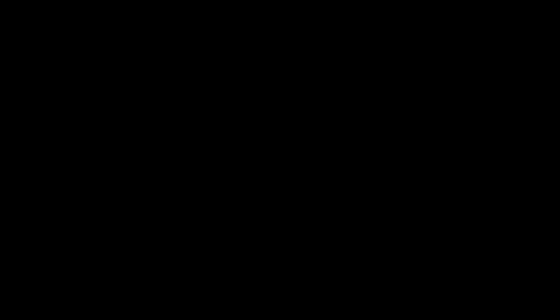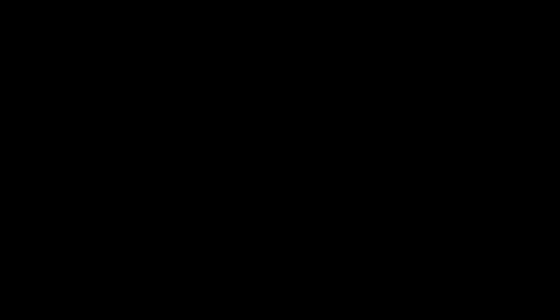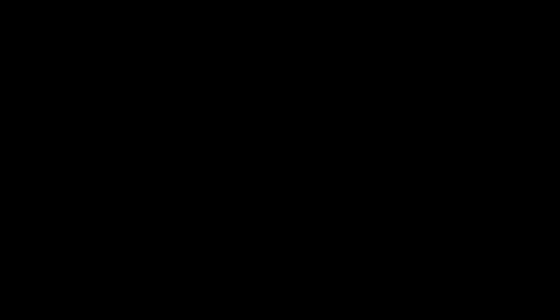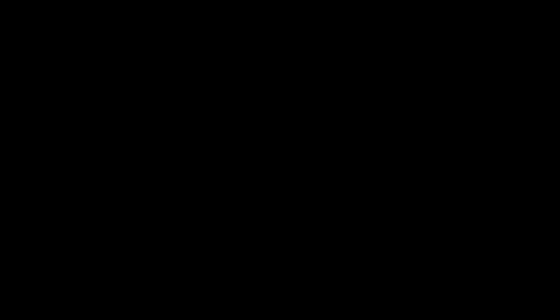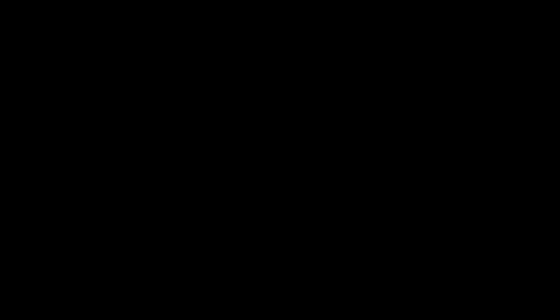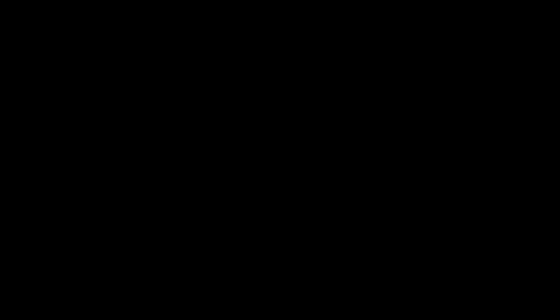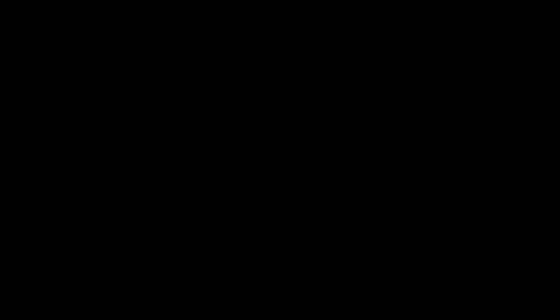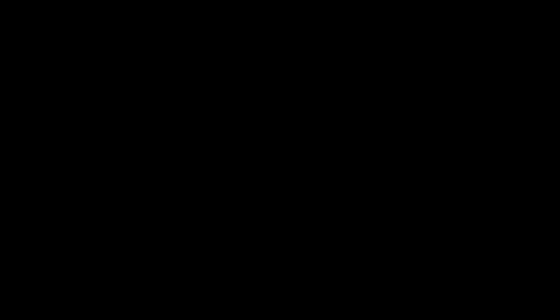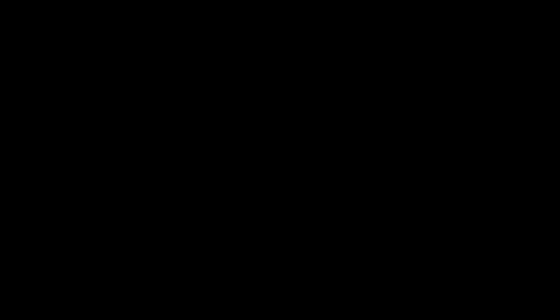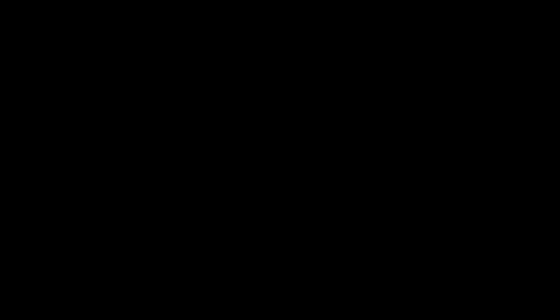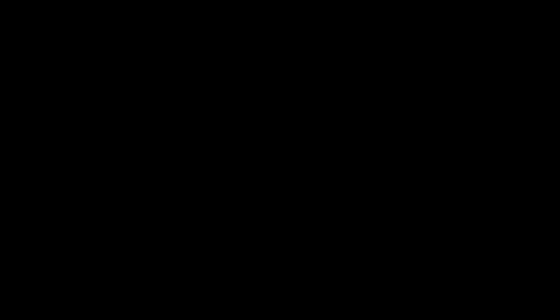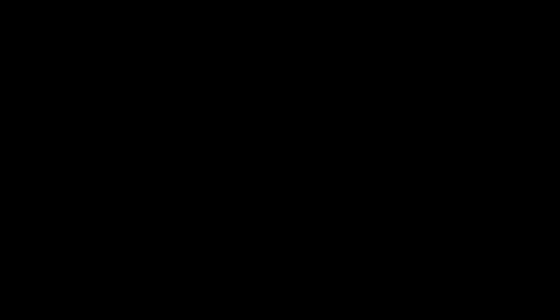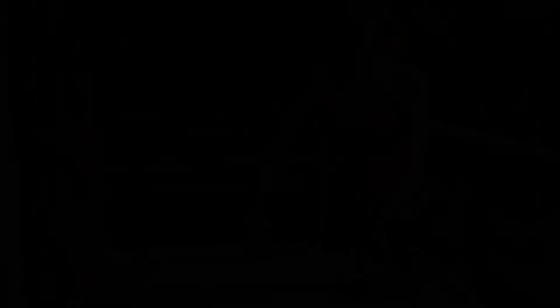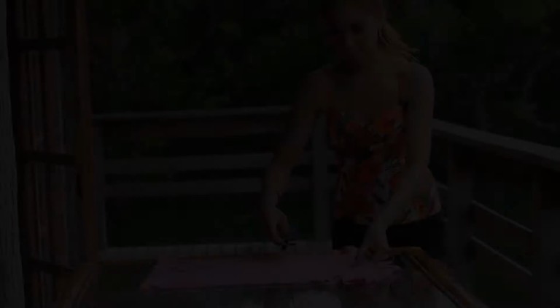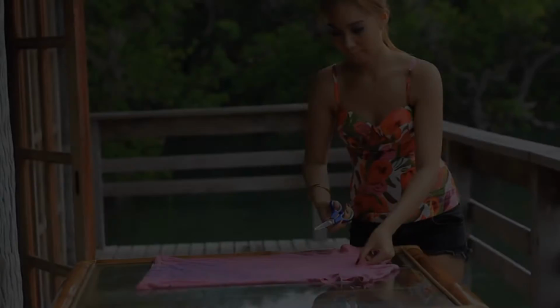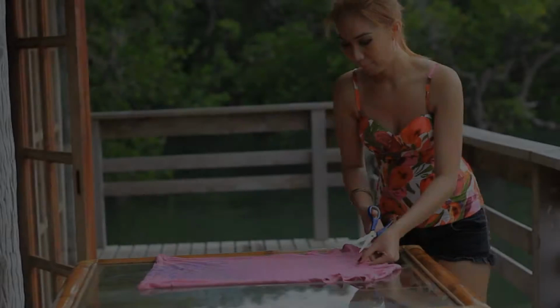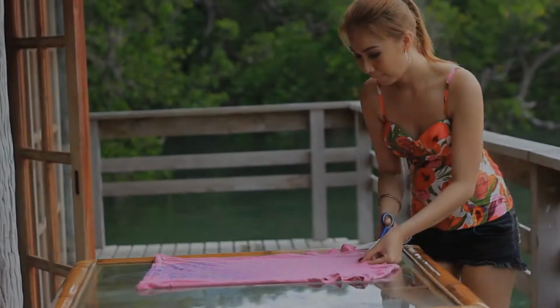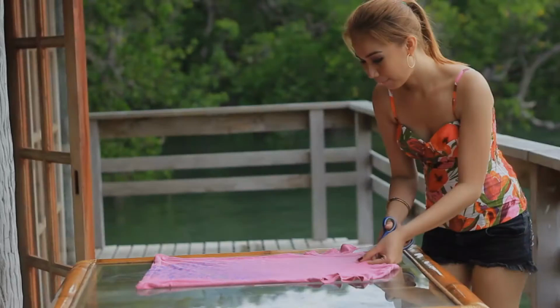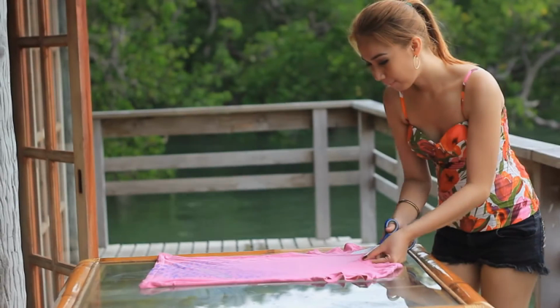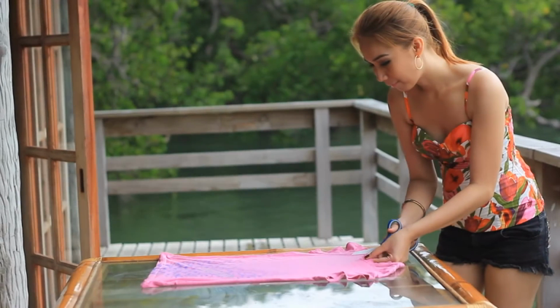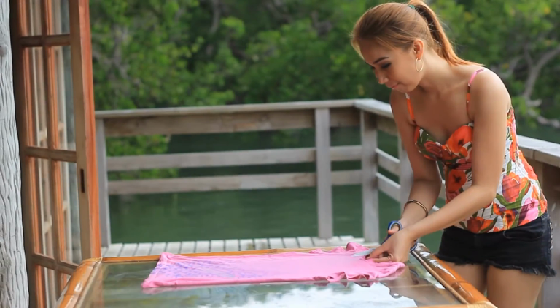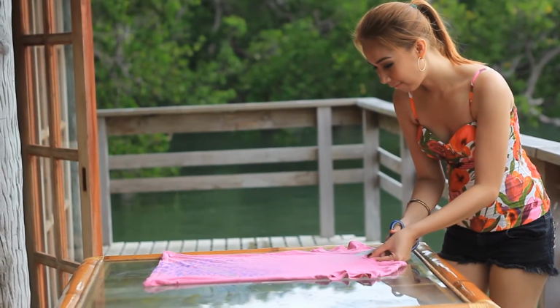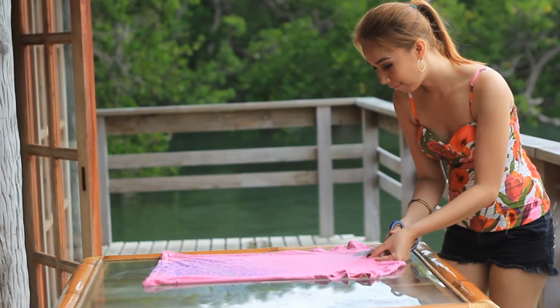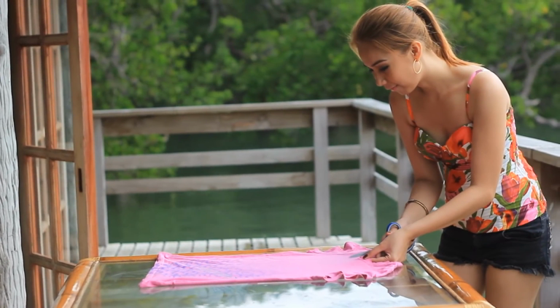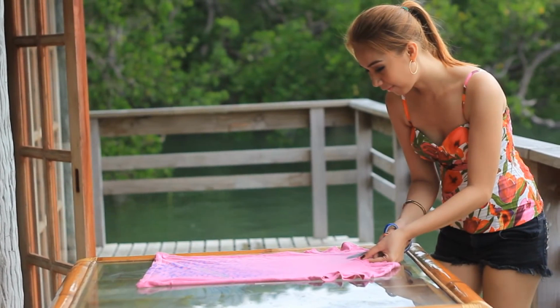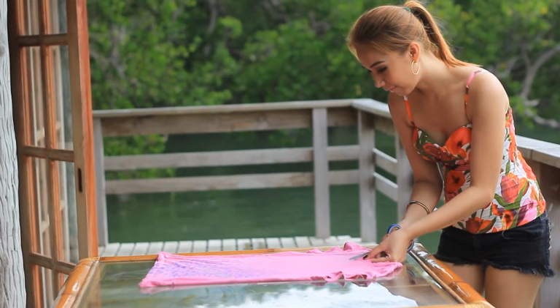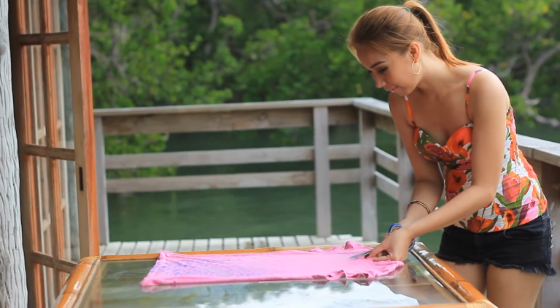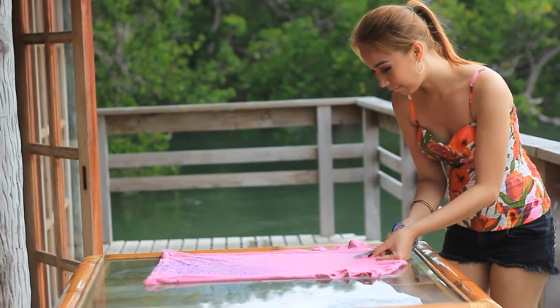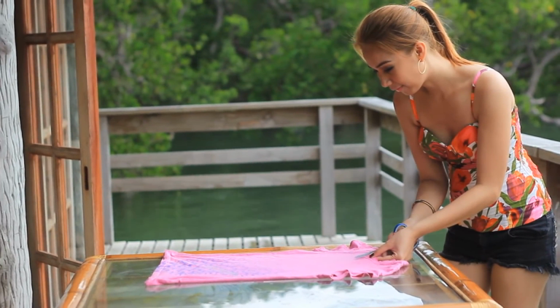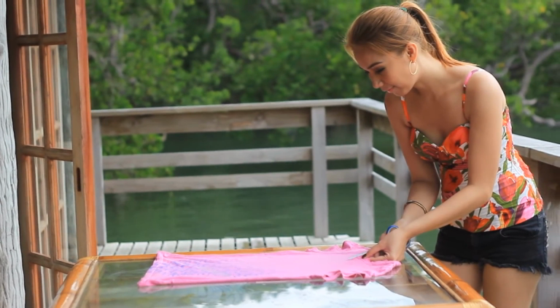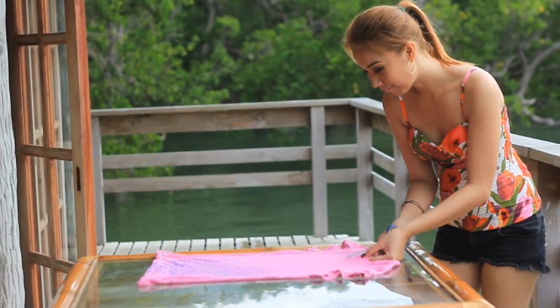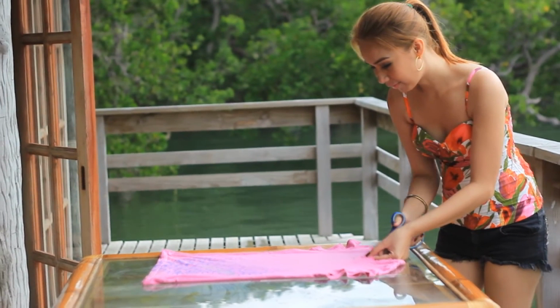First, find the center of the neckline and make a slit. Make a letter V, then trim the rest of the neckline.